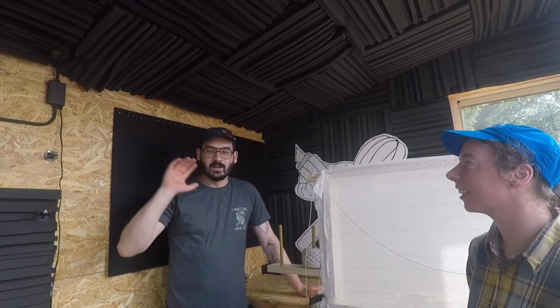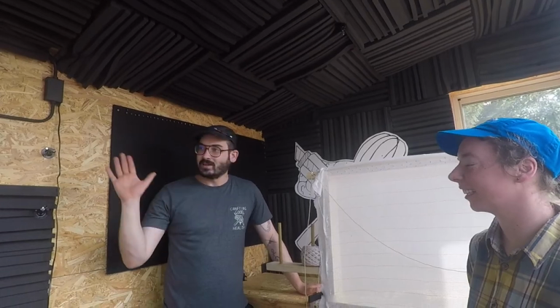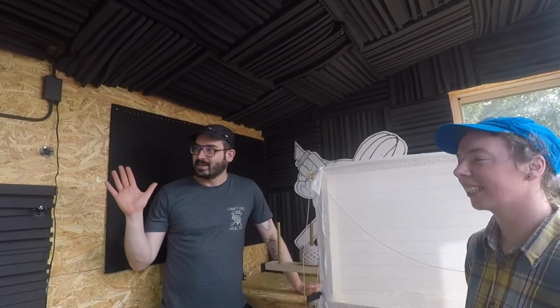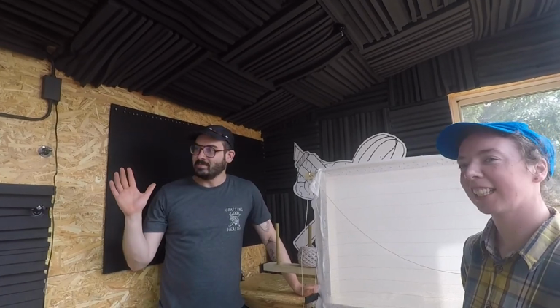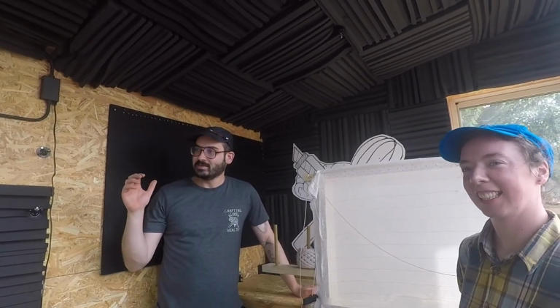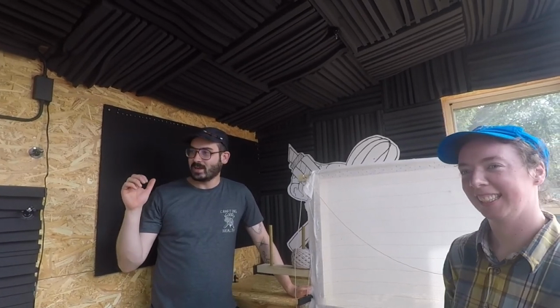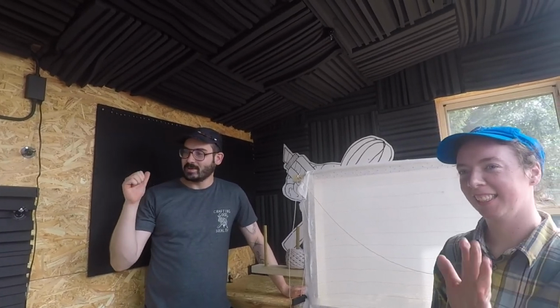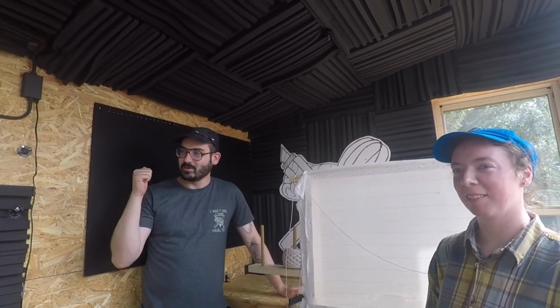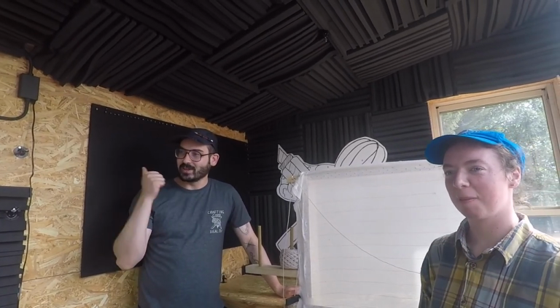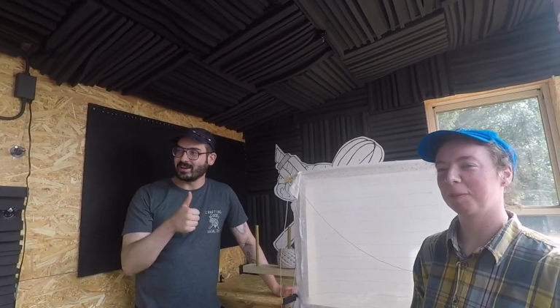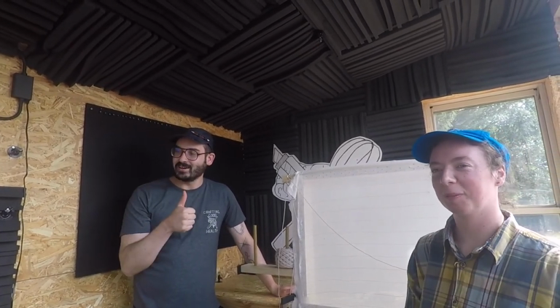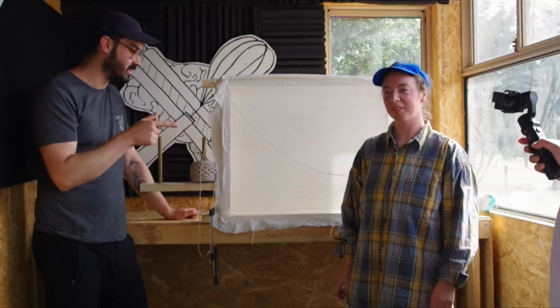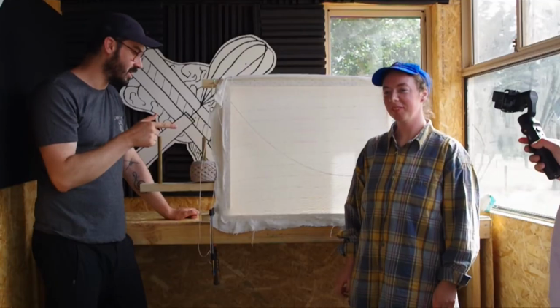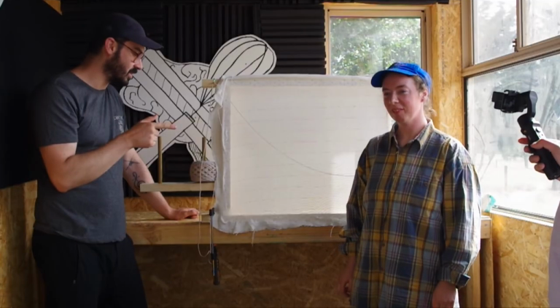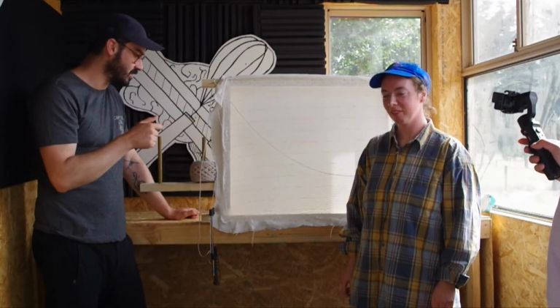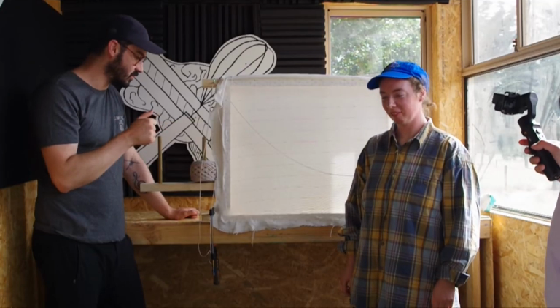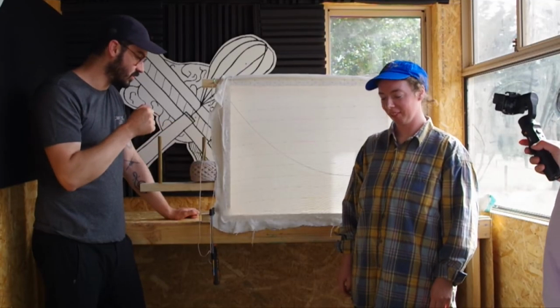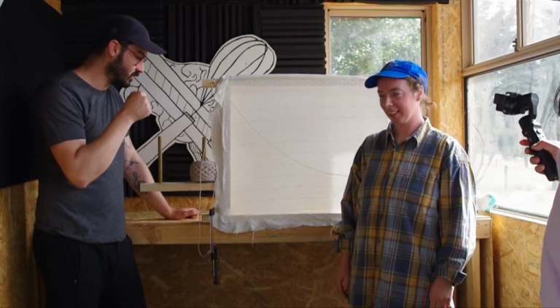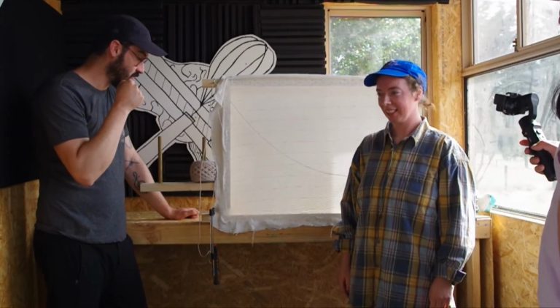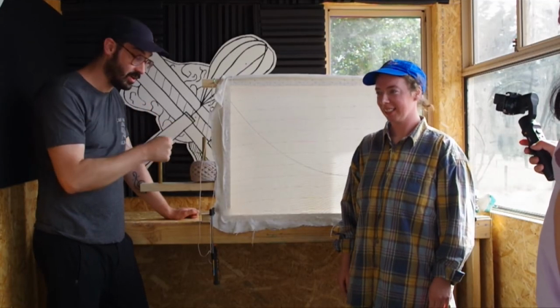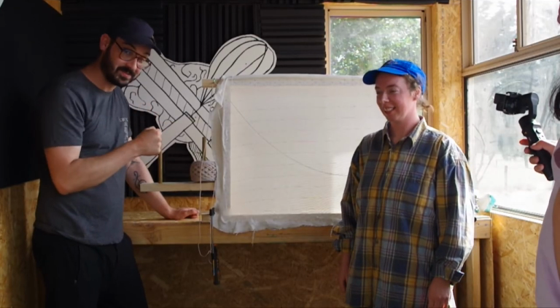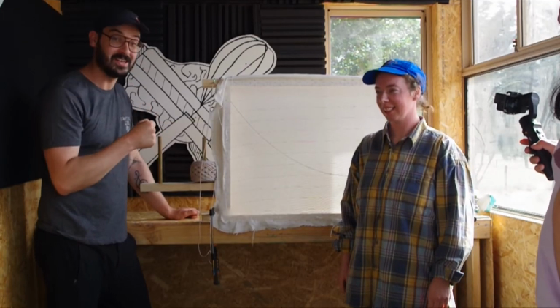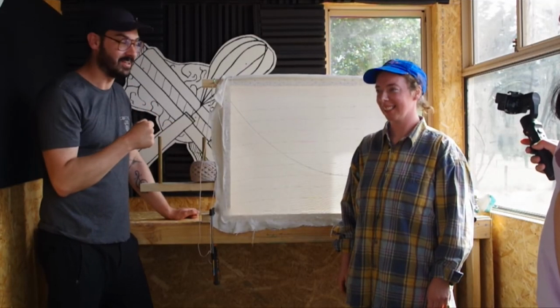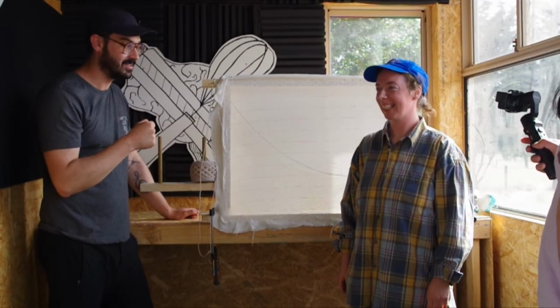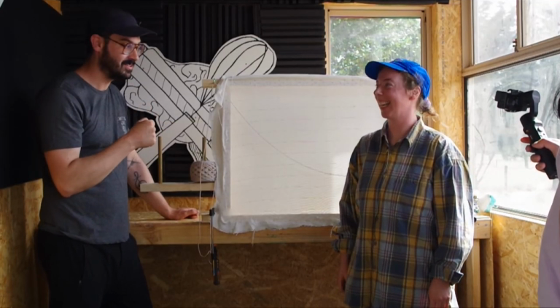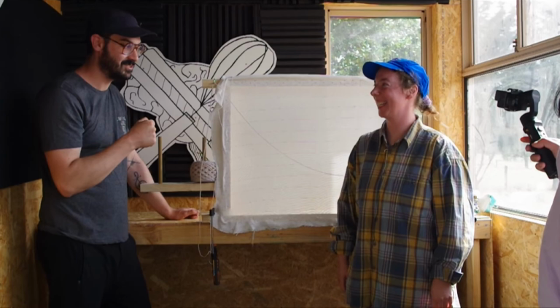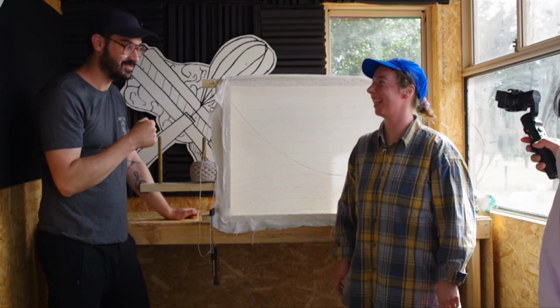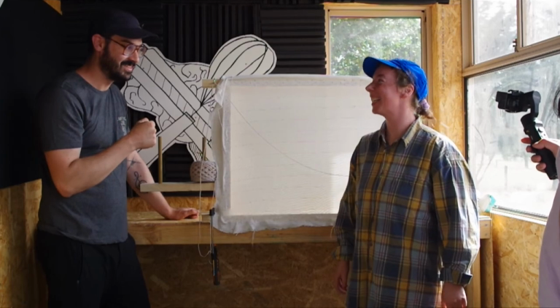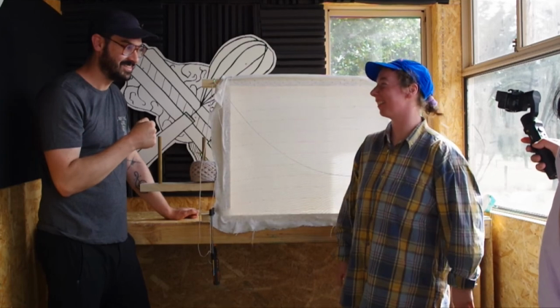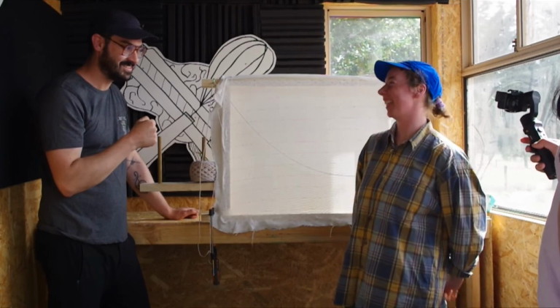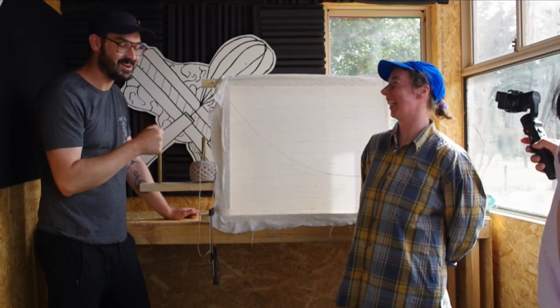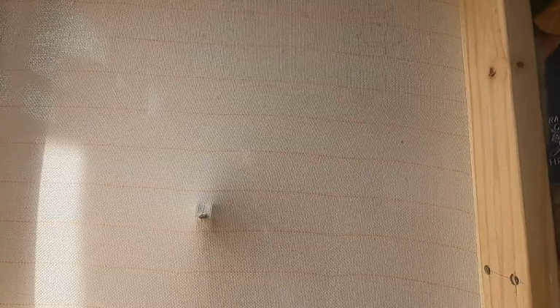Hi team! Today I'm here with Anna. Today we're going to do tufting!